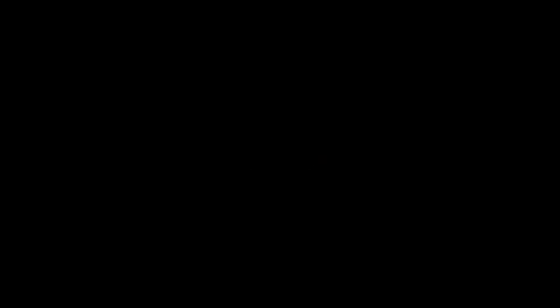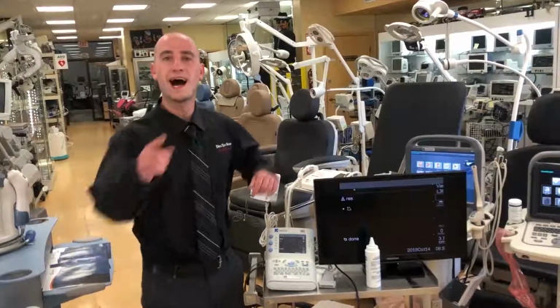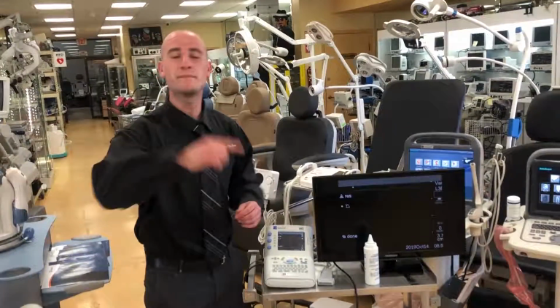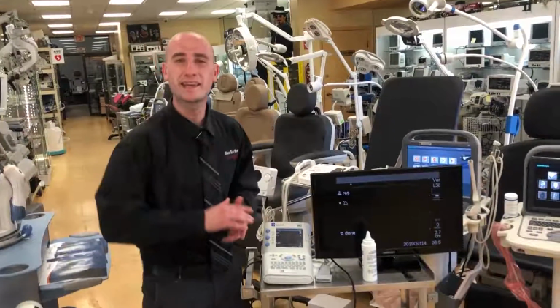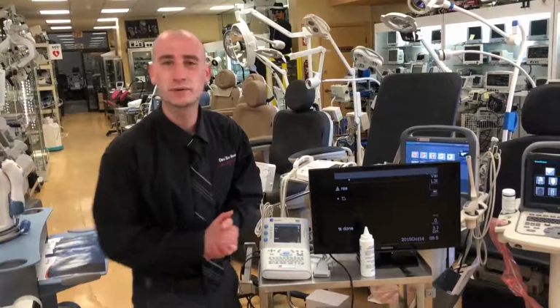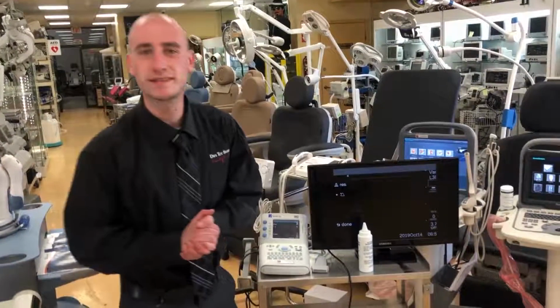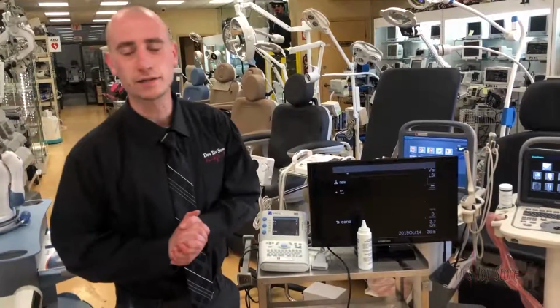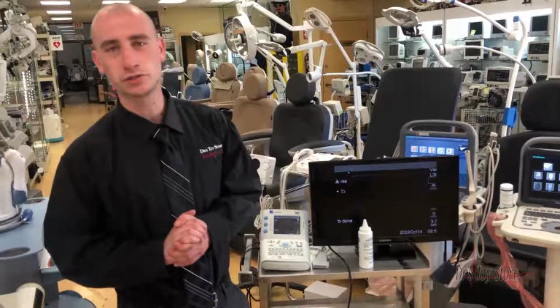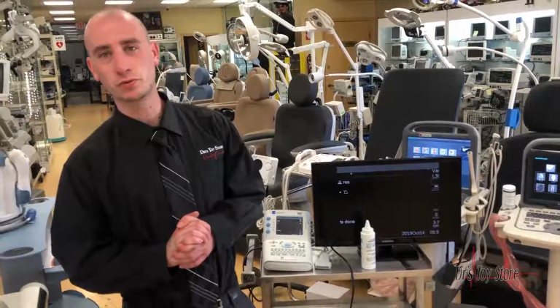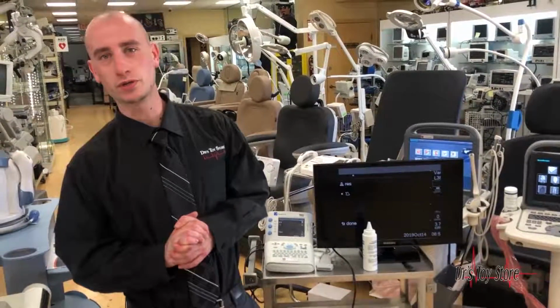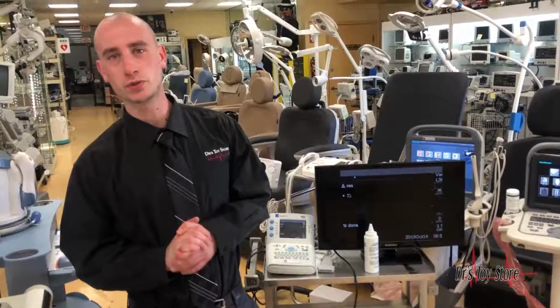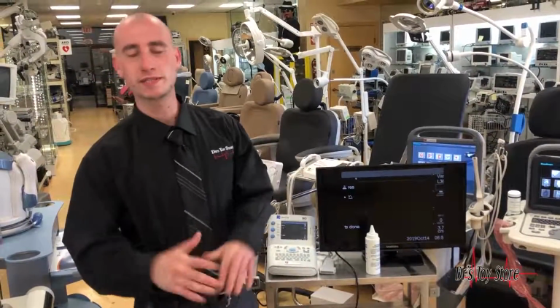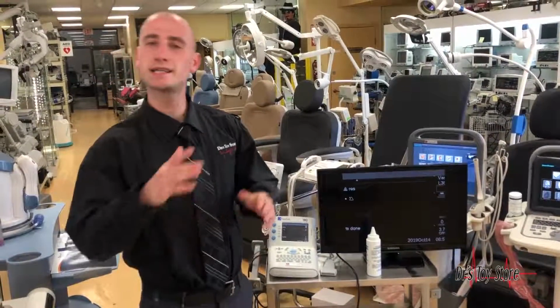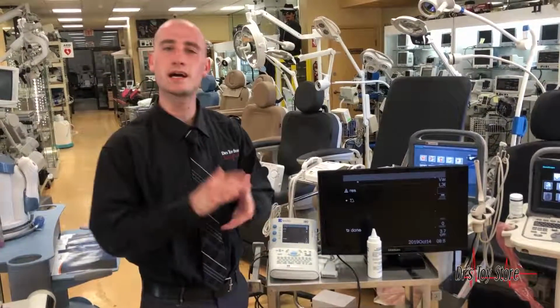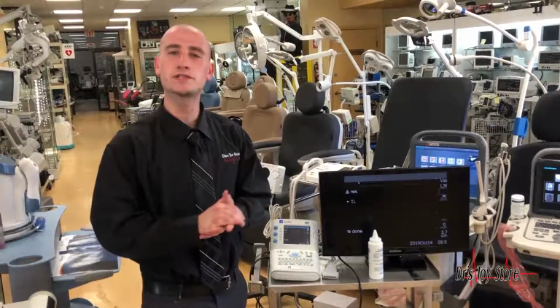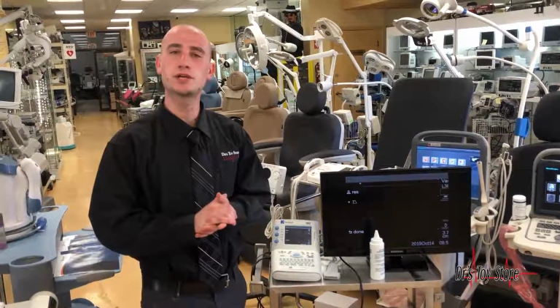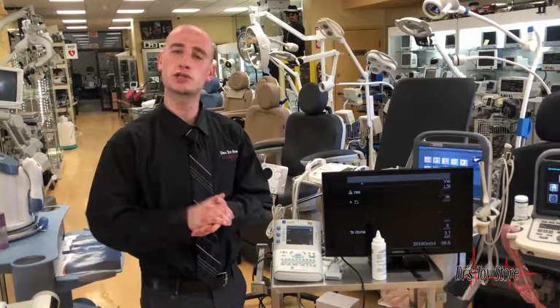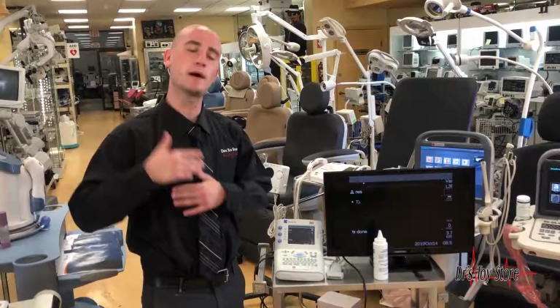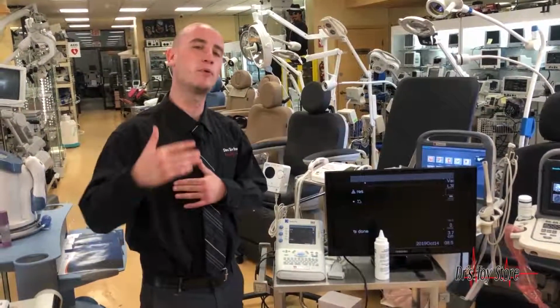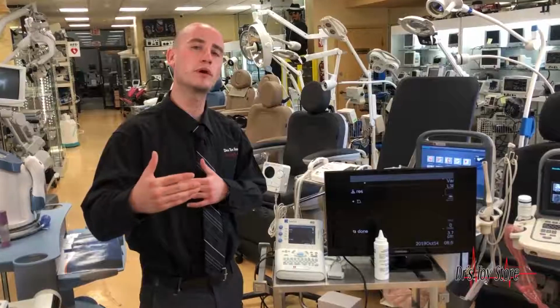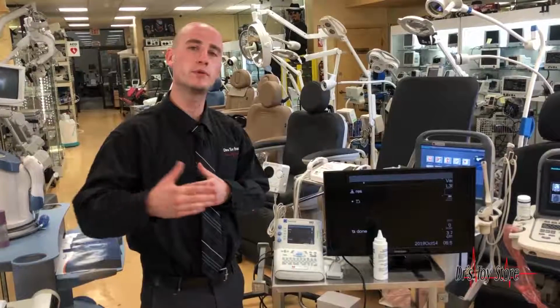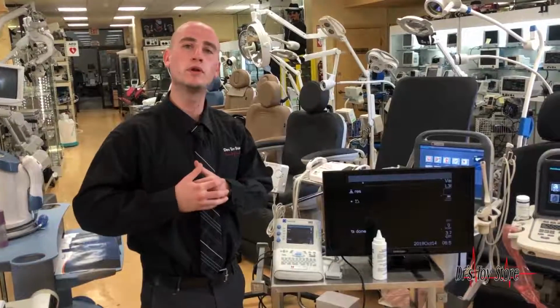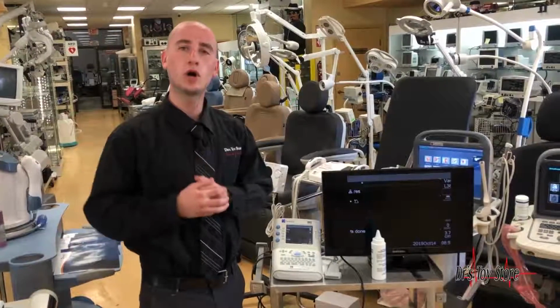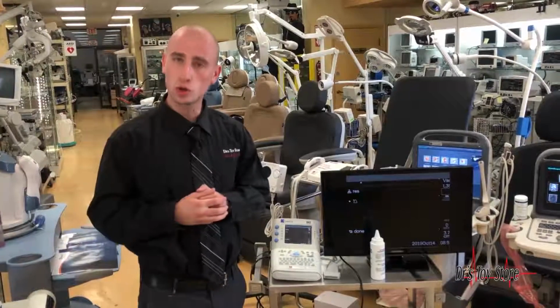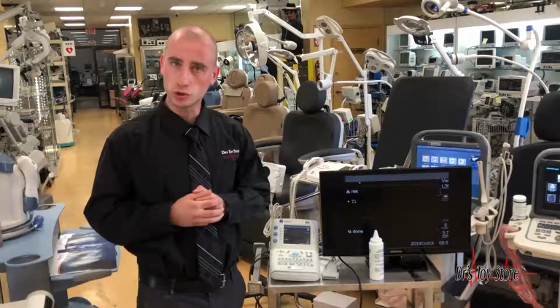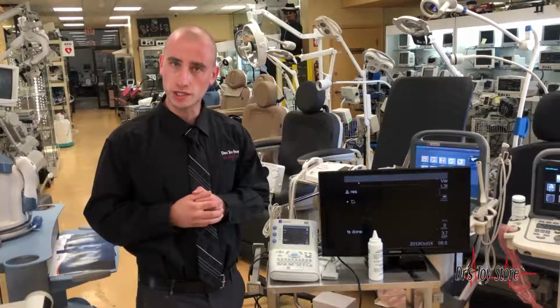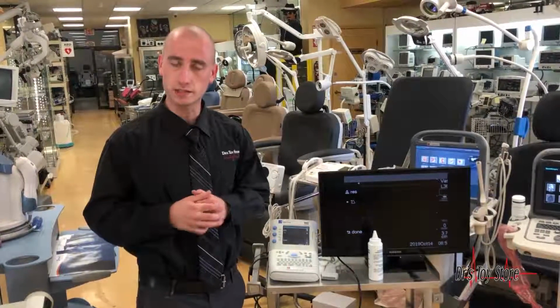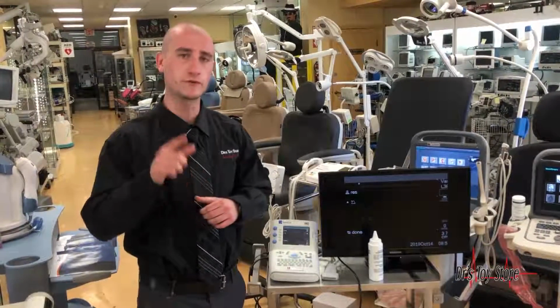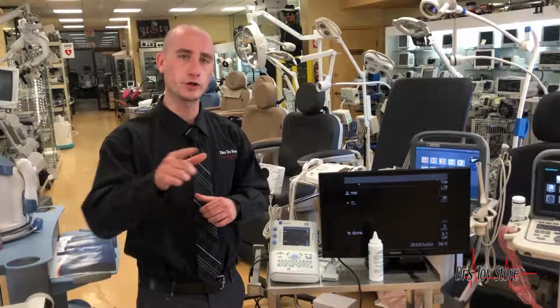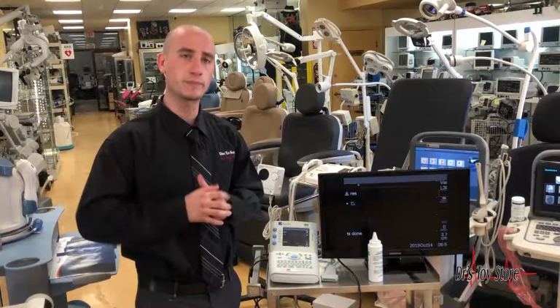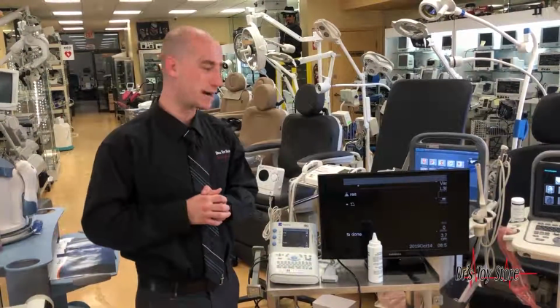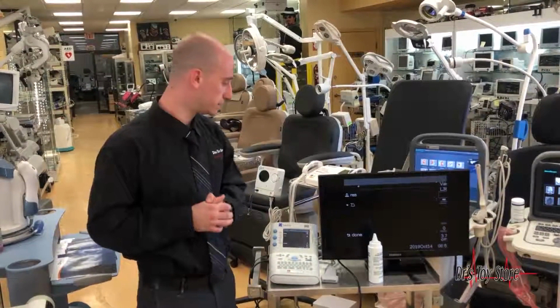Hi, Mike here with the Doctor's Toy Store. Today's conversation is about portable ultrasounds for your practice.